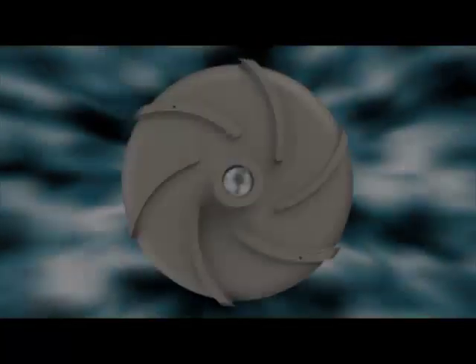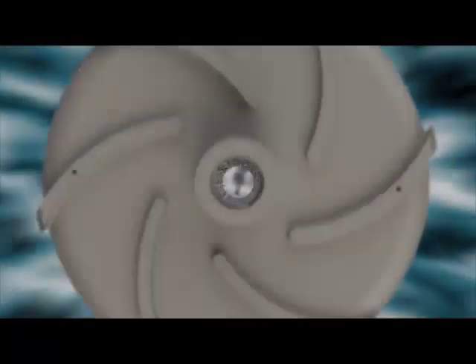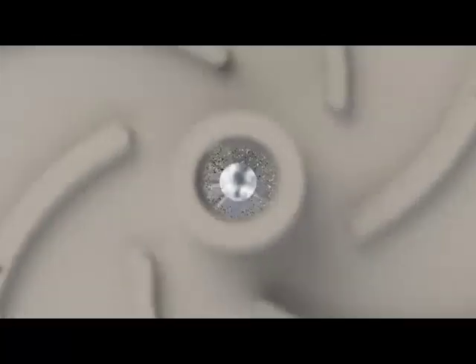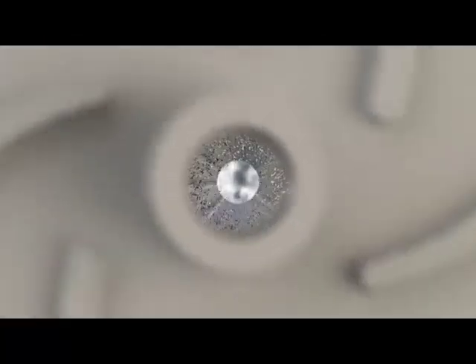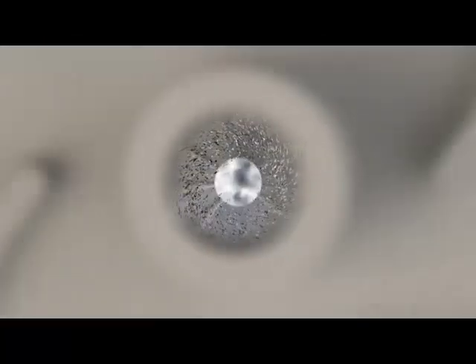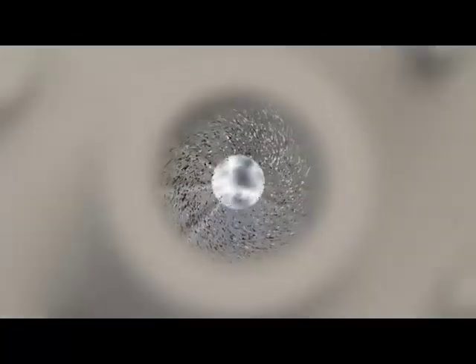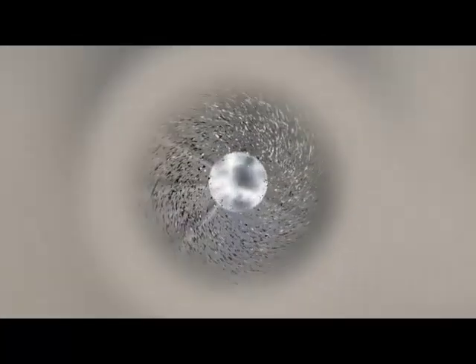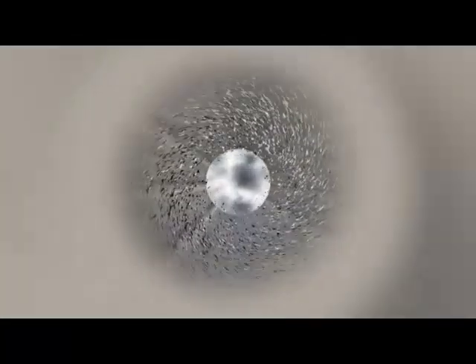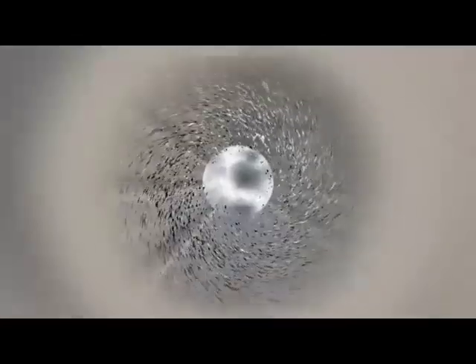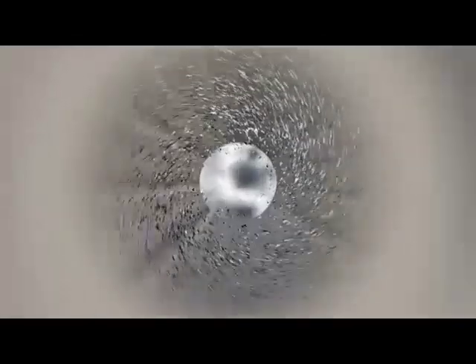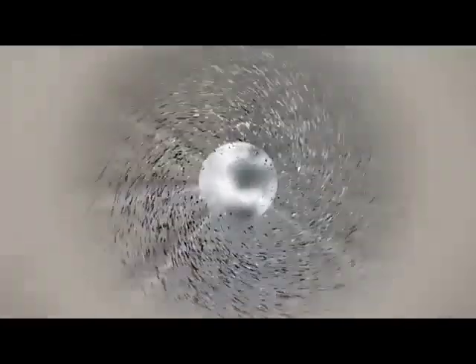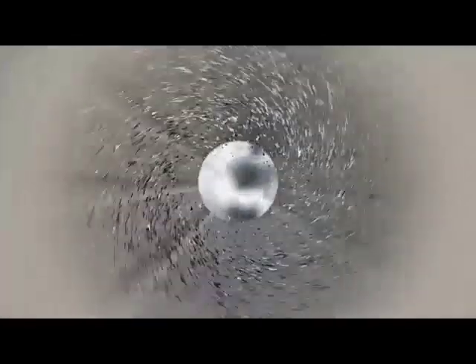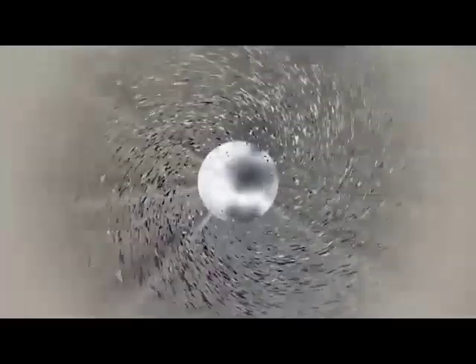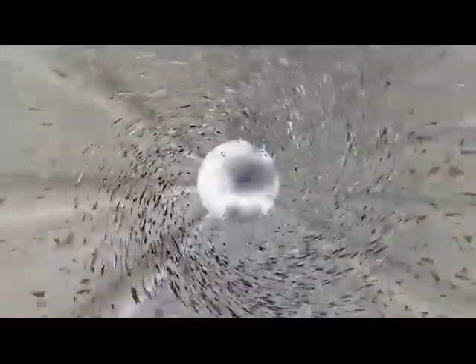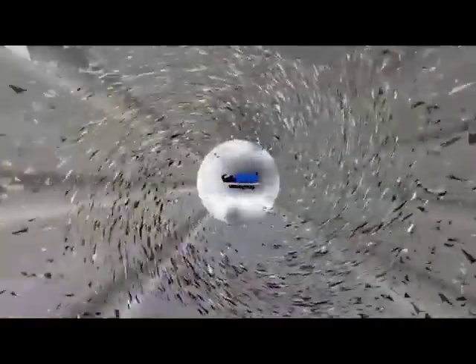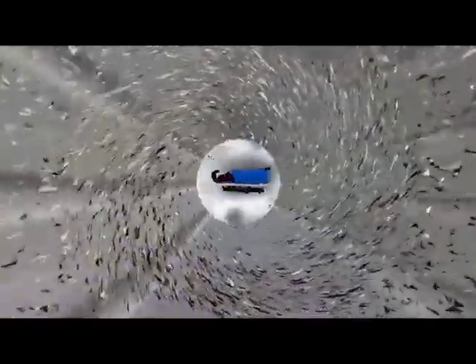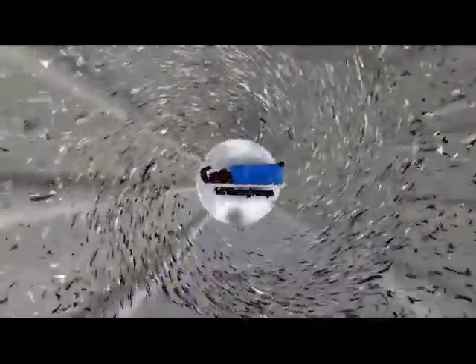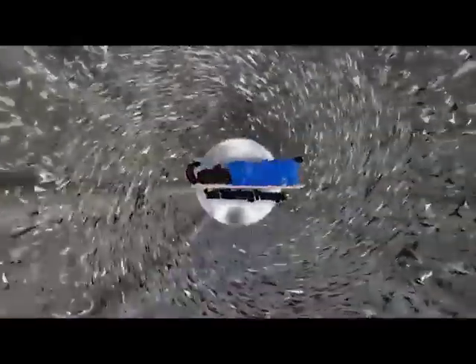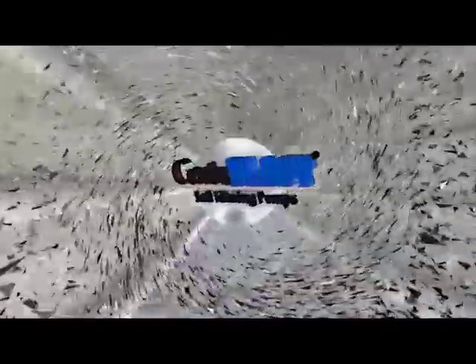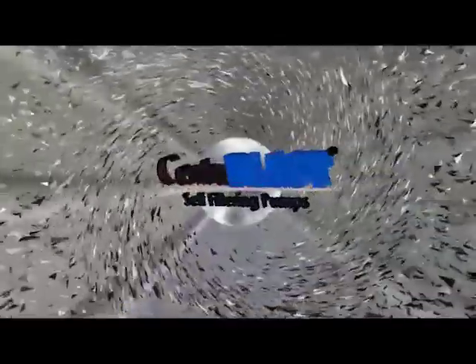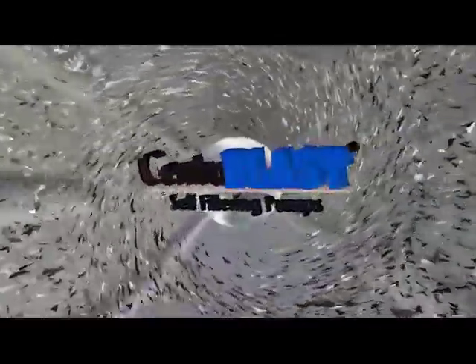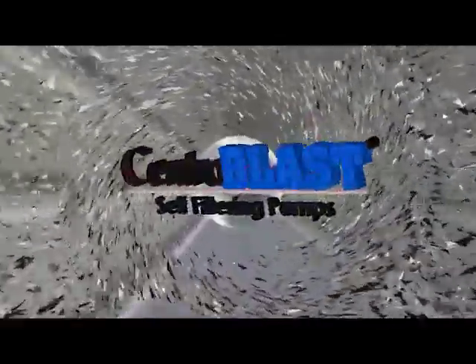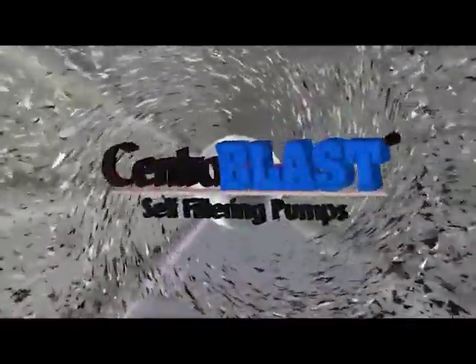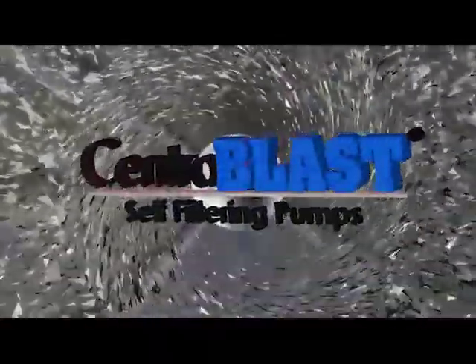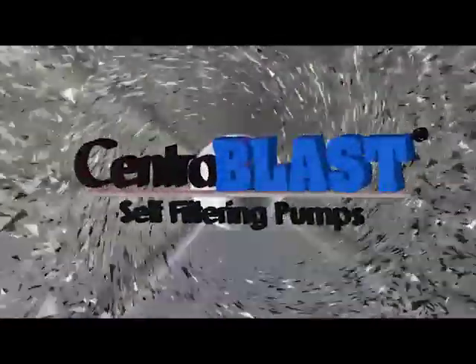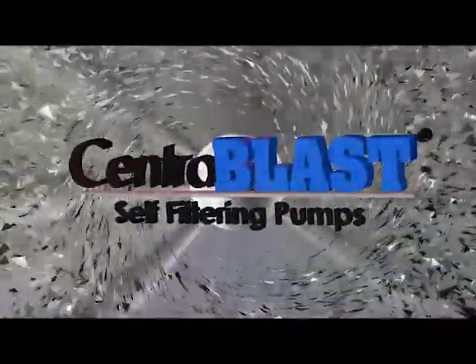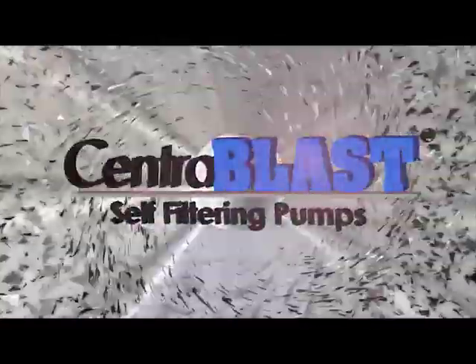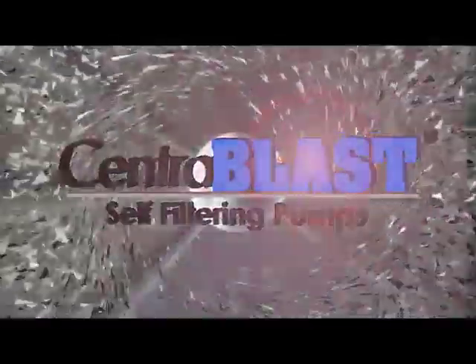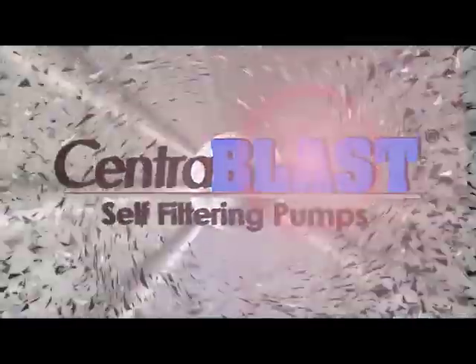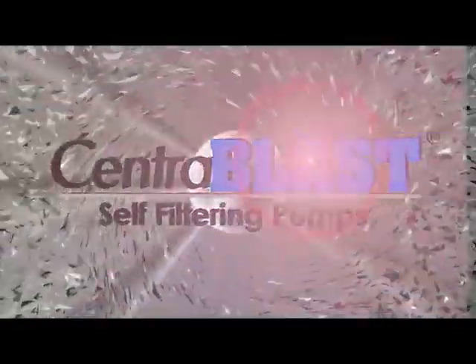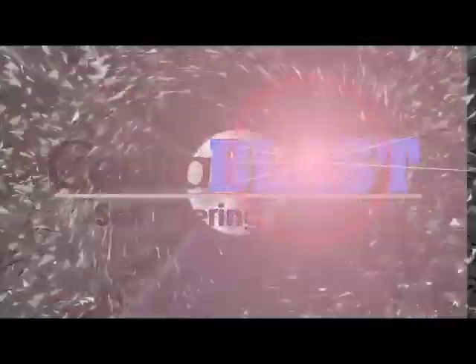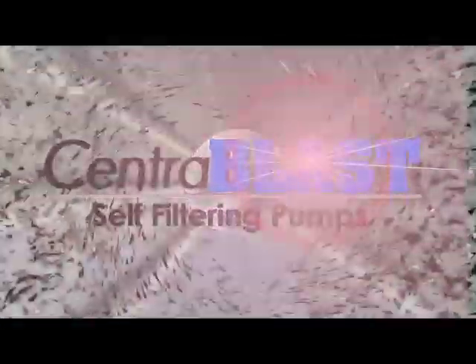Solving your worst filtration problems is now as simple as installing our new self-filtering pump, the CentraBlast.